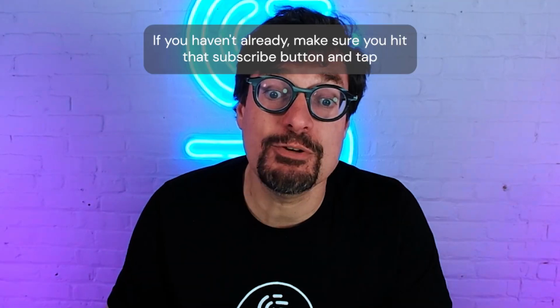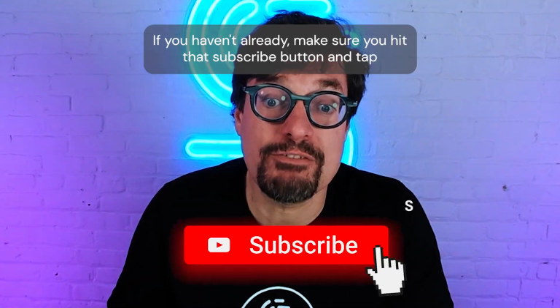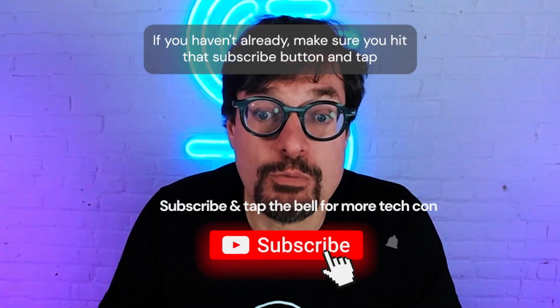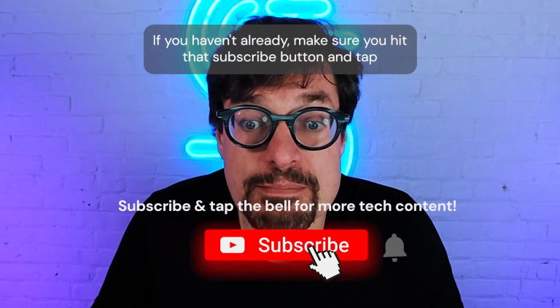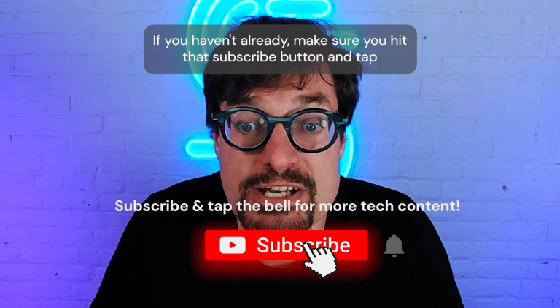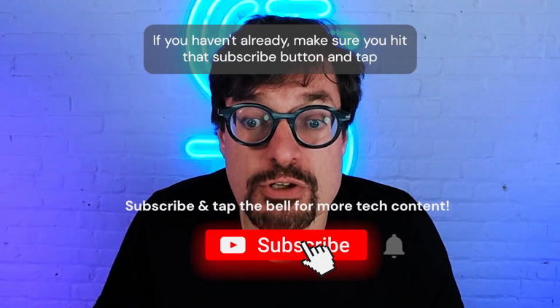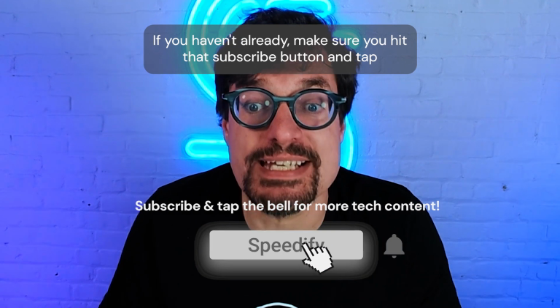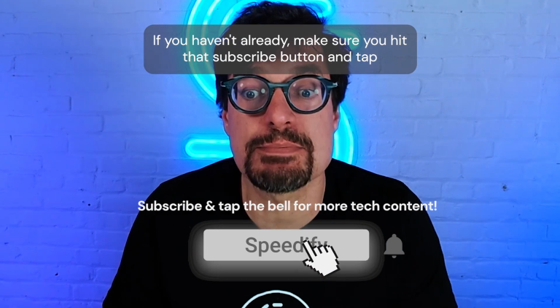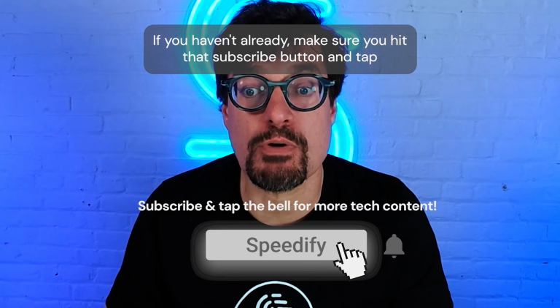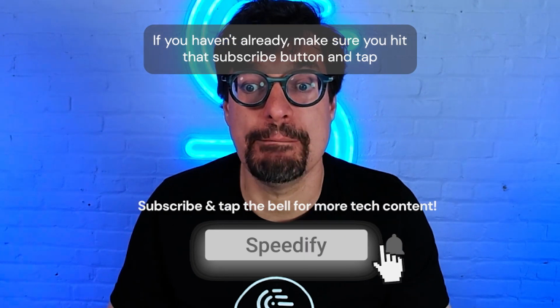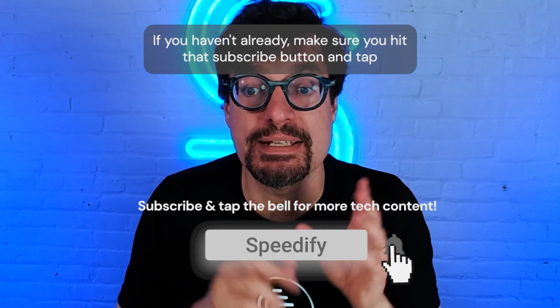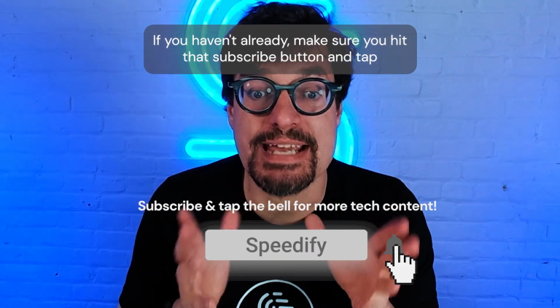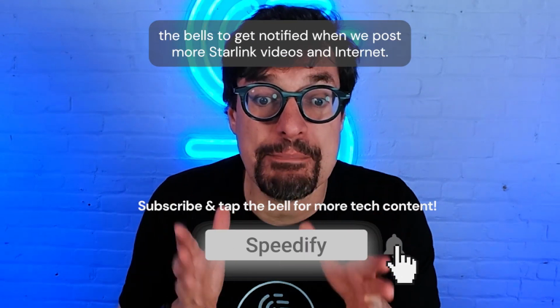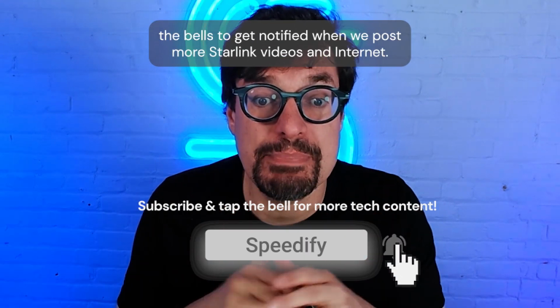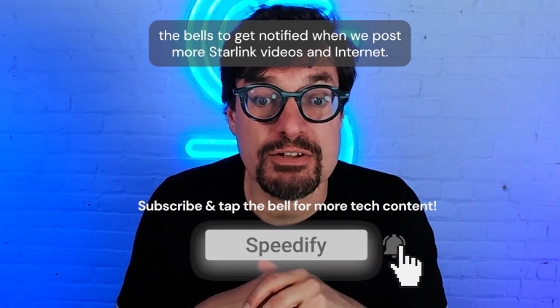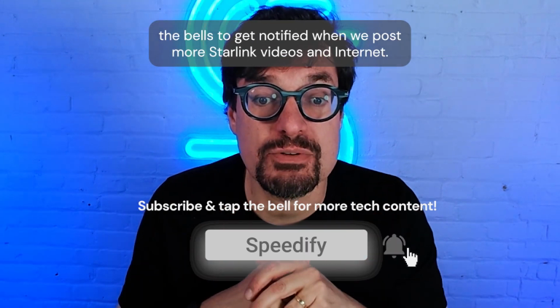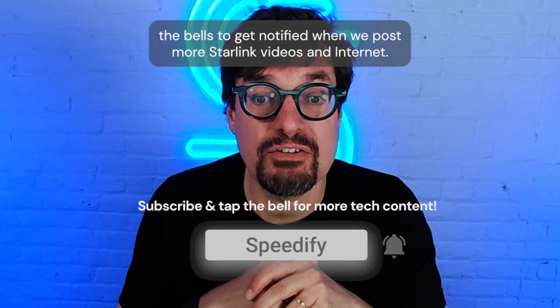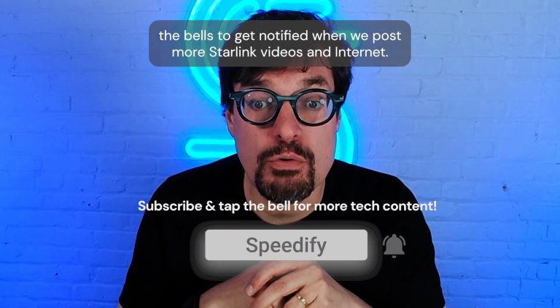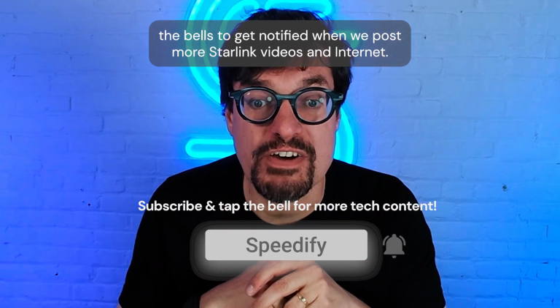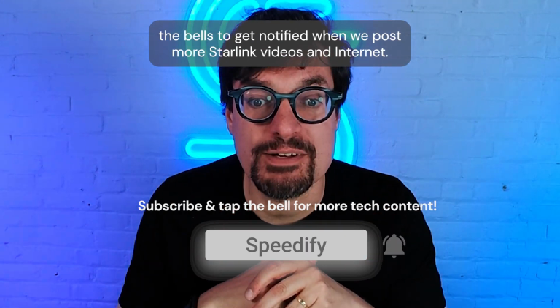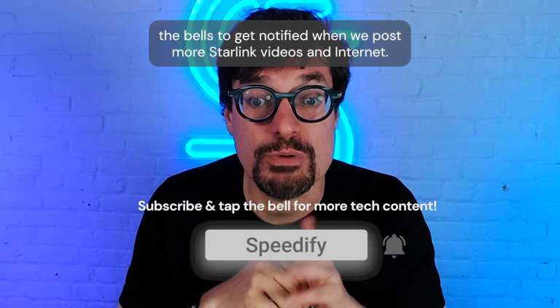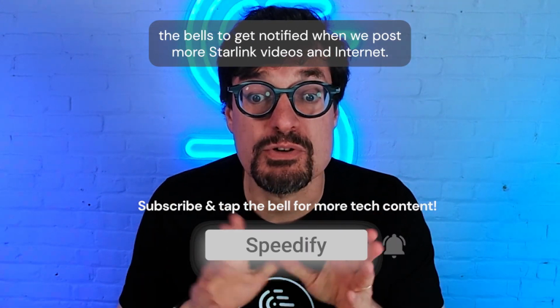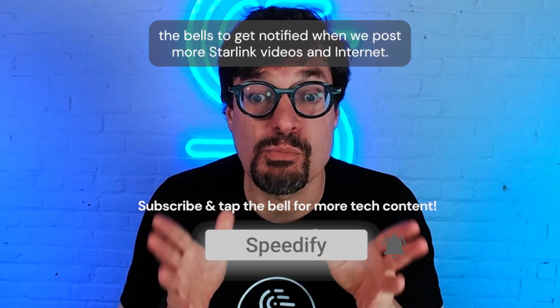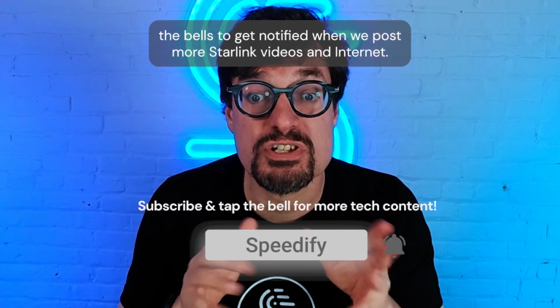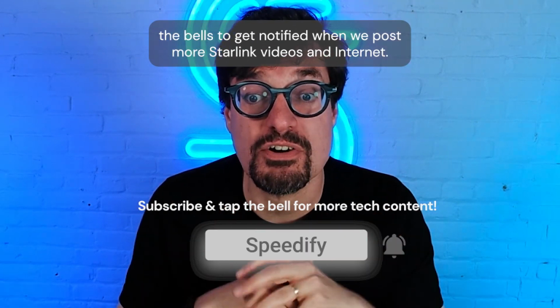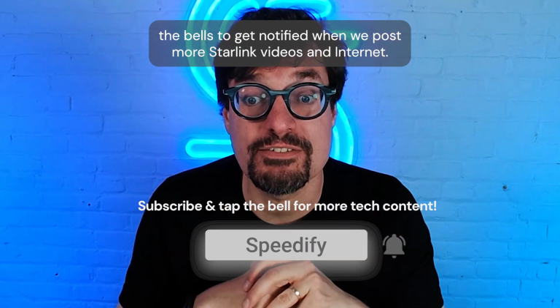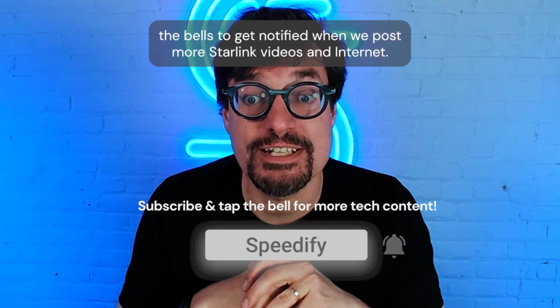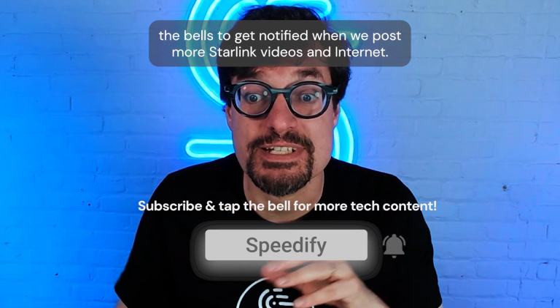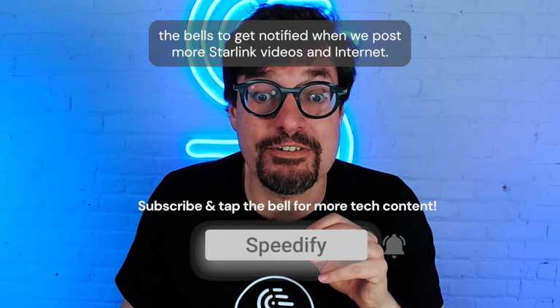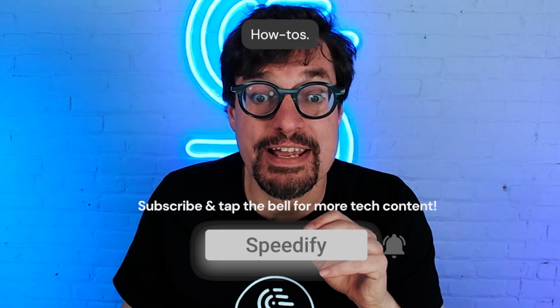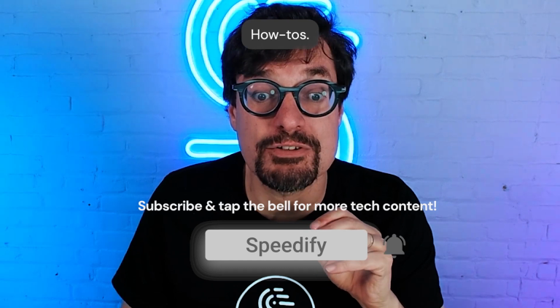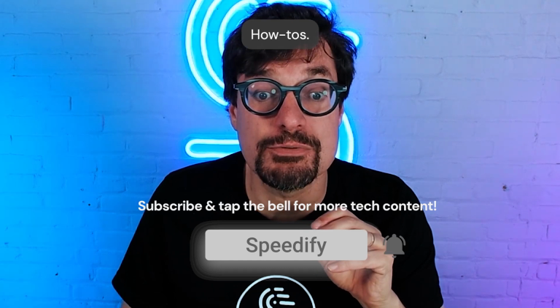If you haven't already, make sure you hit that subscribe button and tap the bell so you get notified when we post more Starlink videos and internet how-tos.